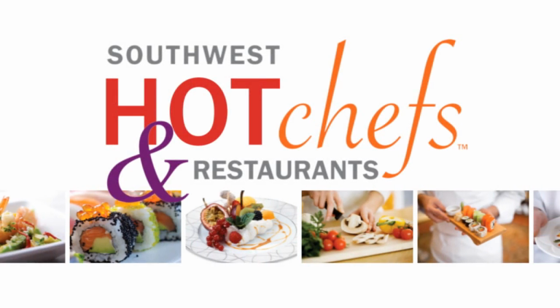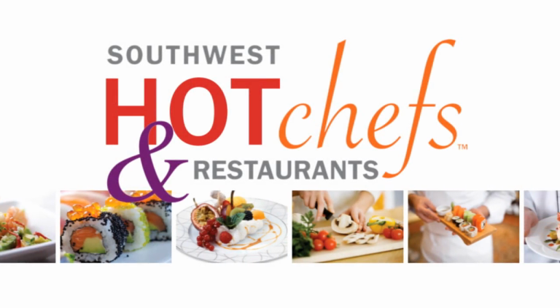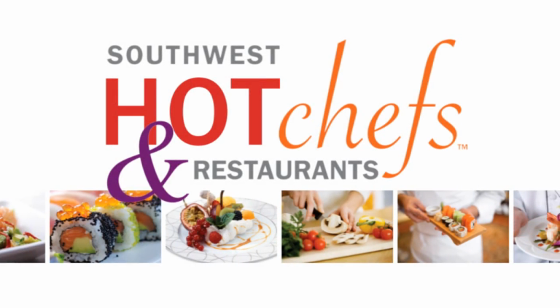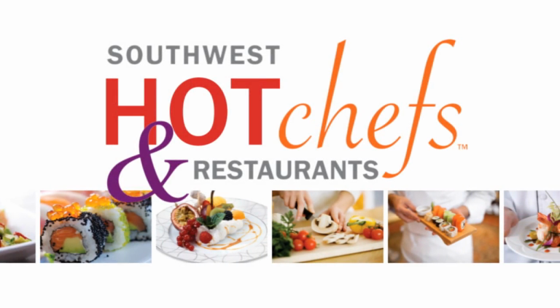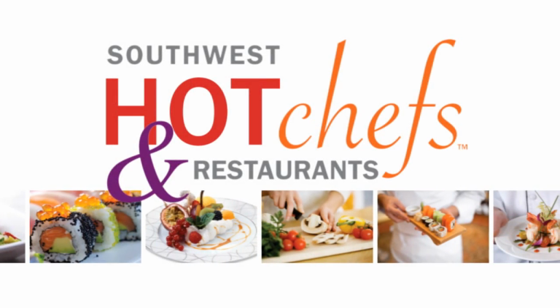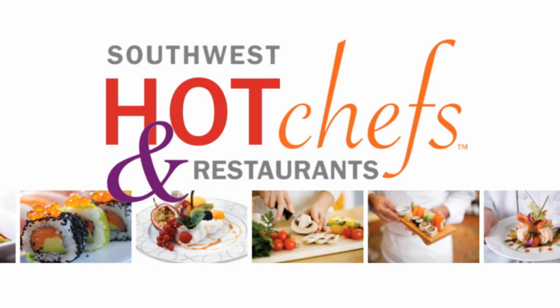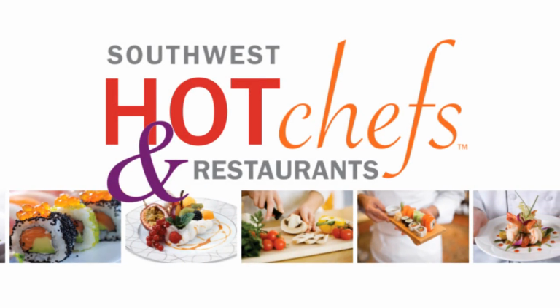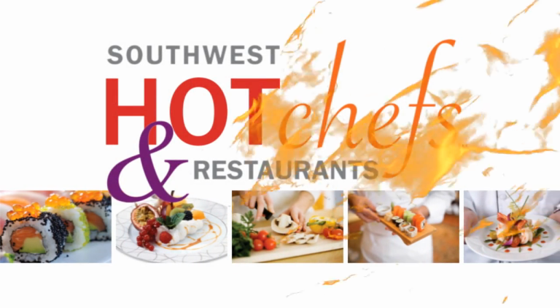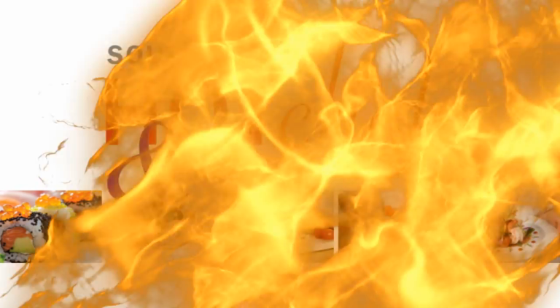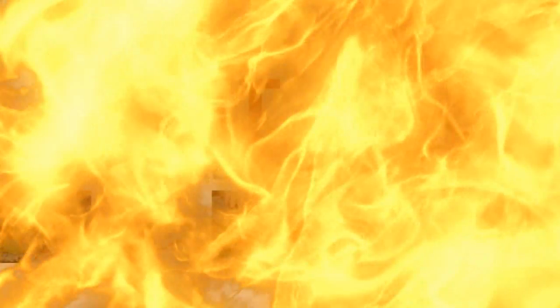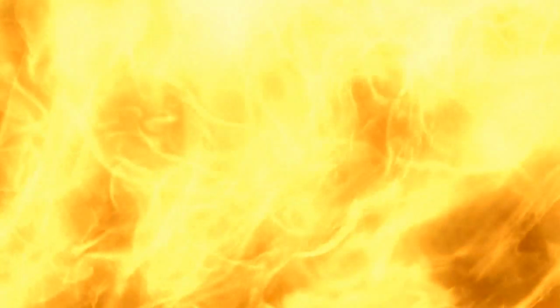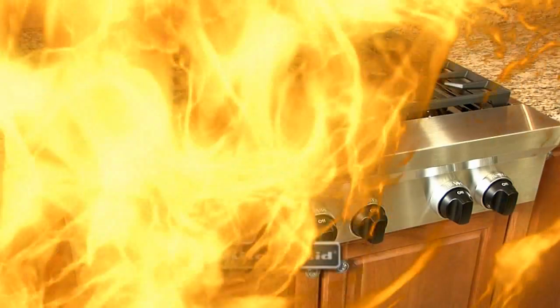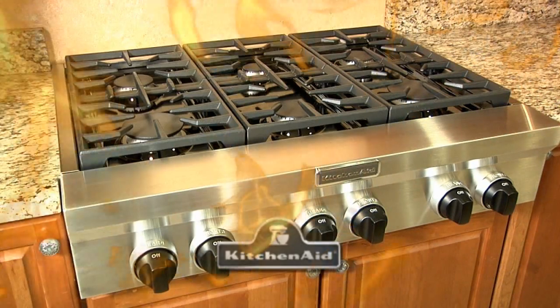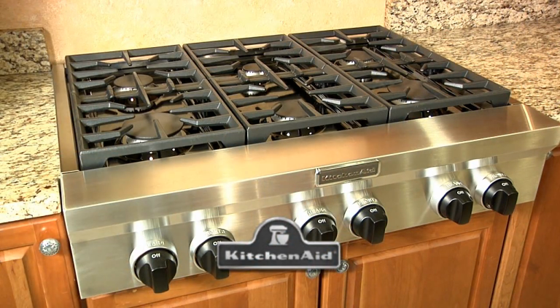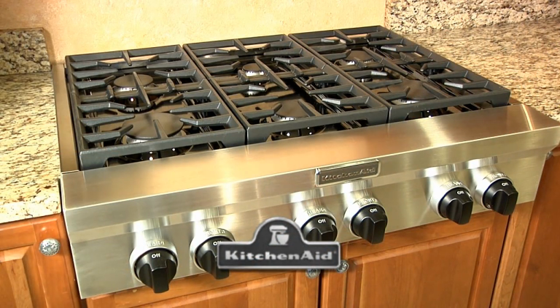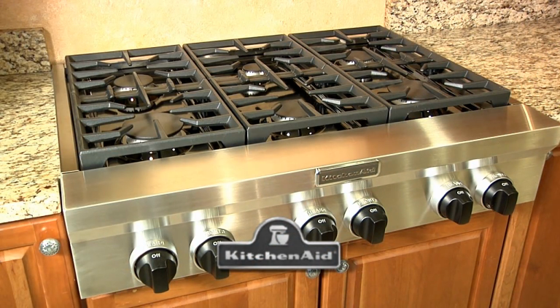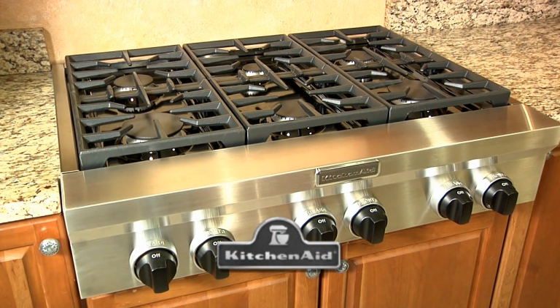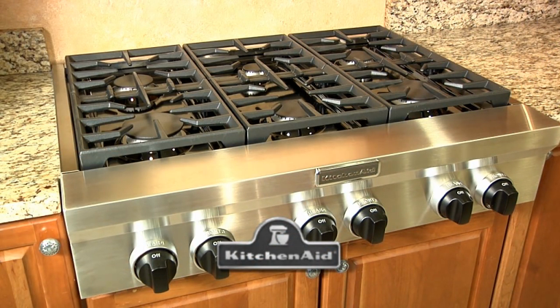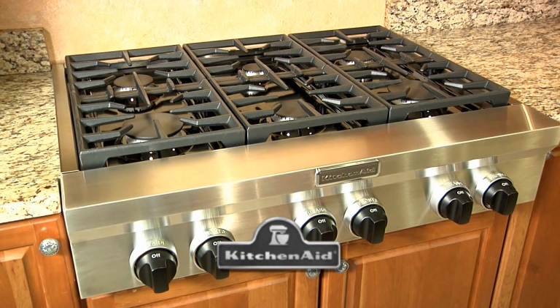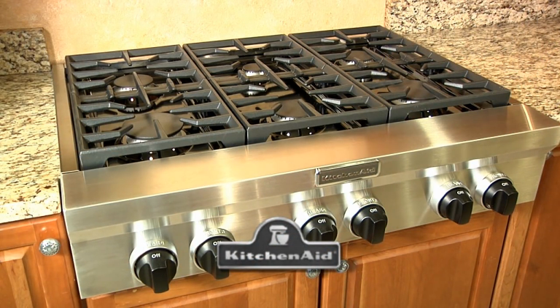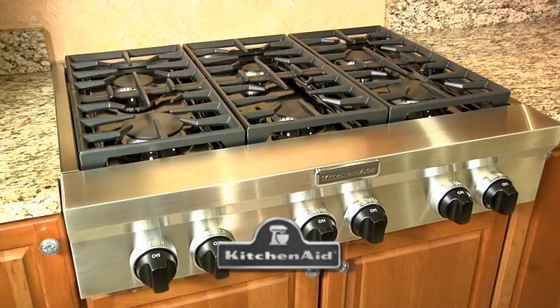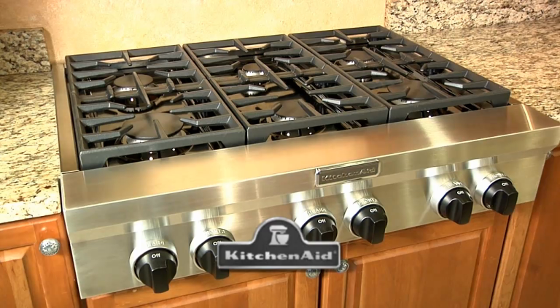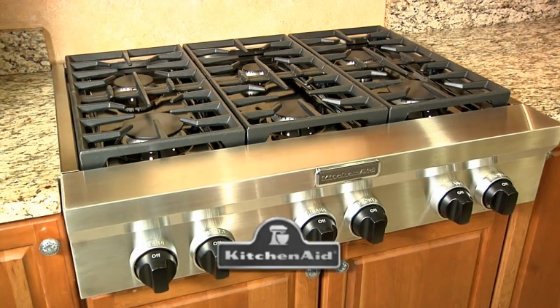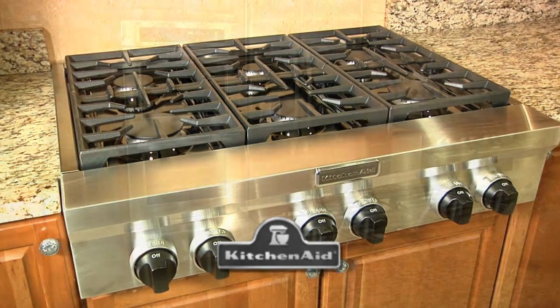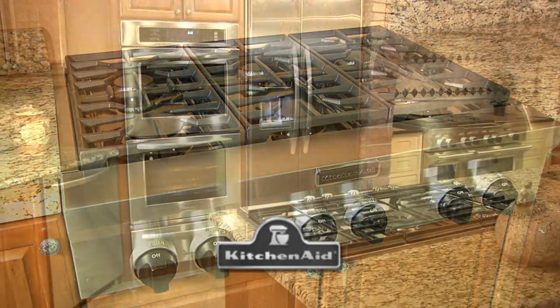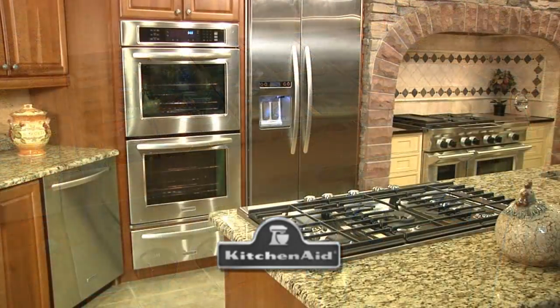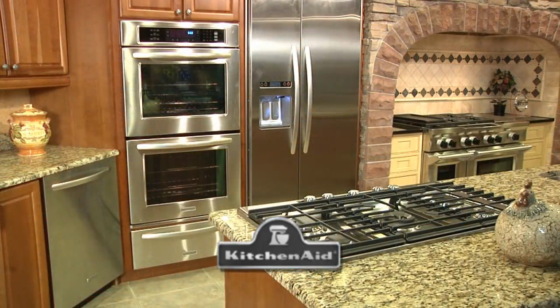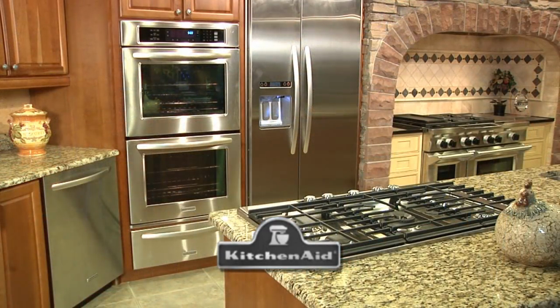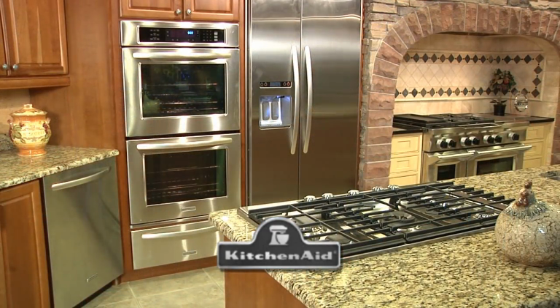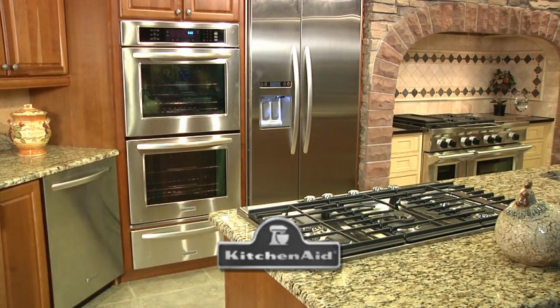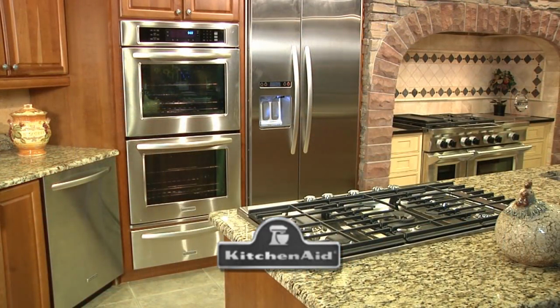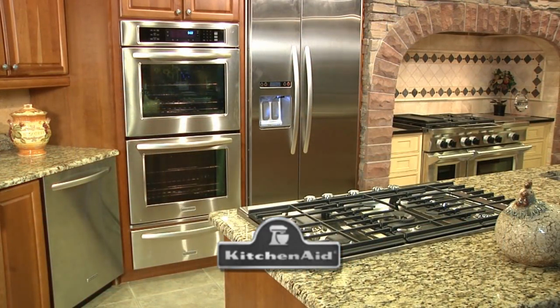Southwest Hot Chefs and Restaurants is brought to you in part by KitchenAid, for the way it's made. See what's cooking at KitchenAid.